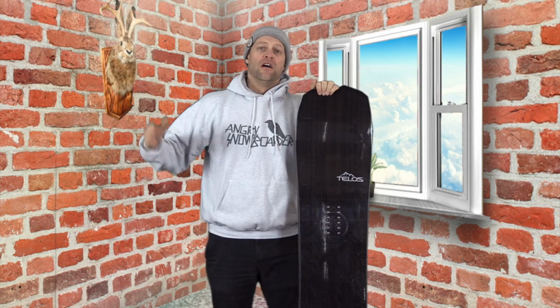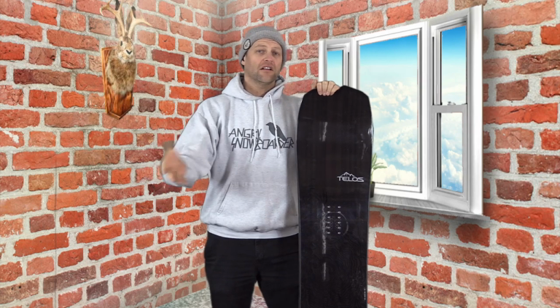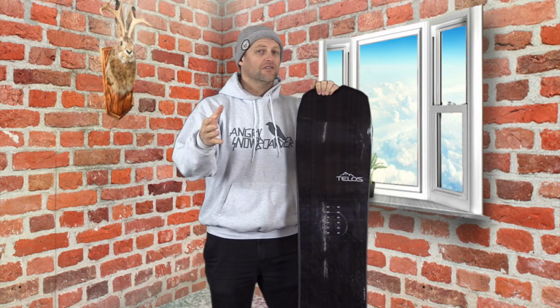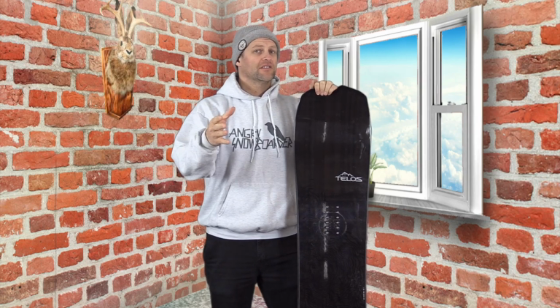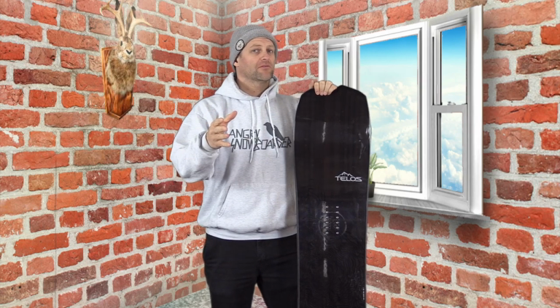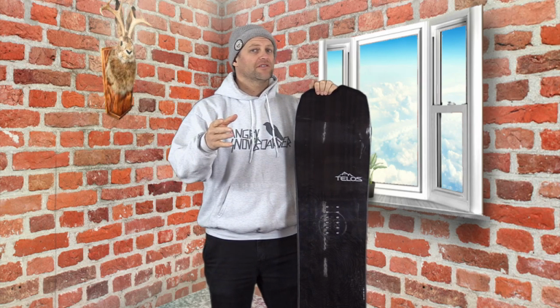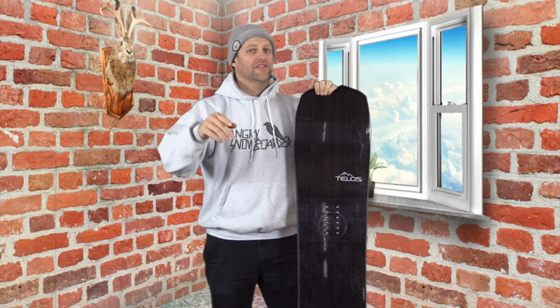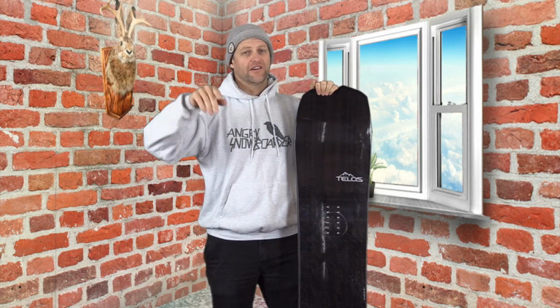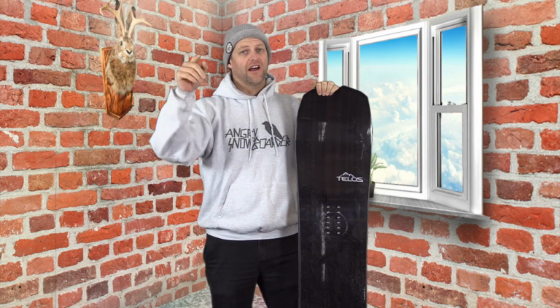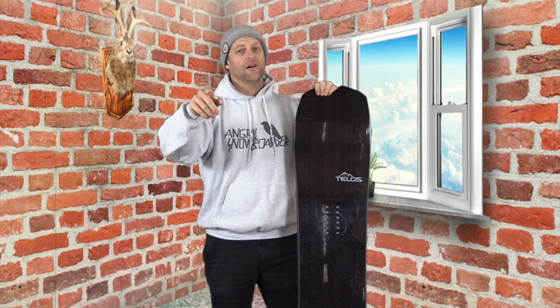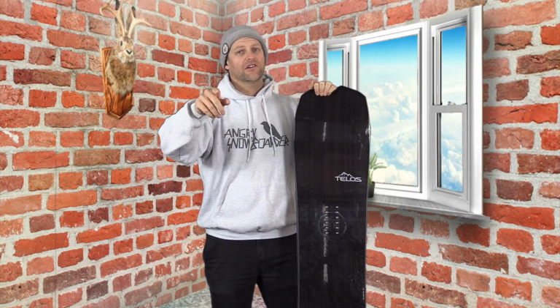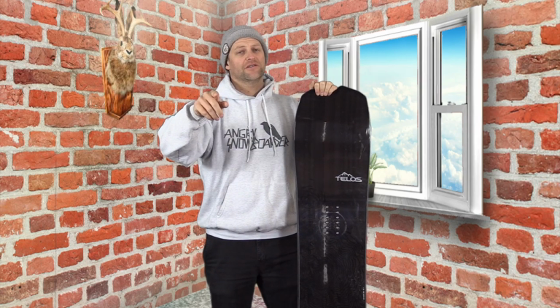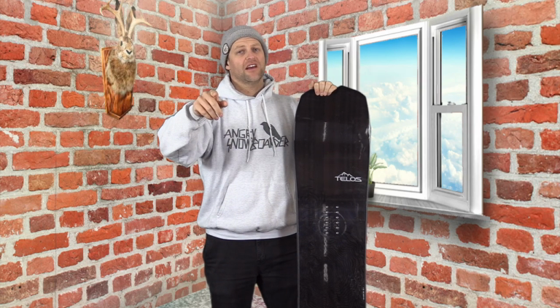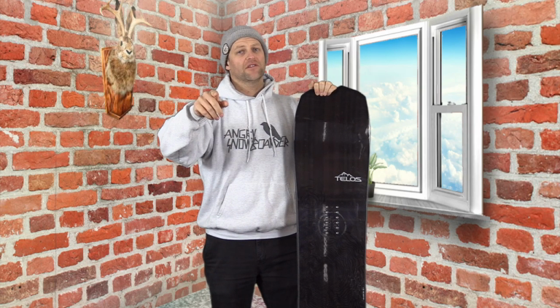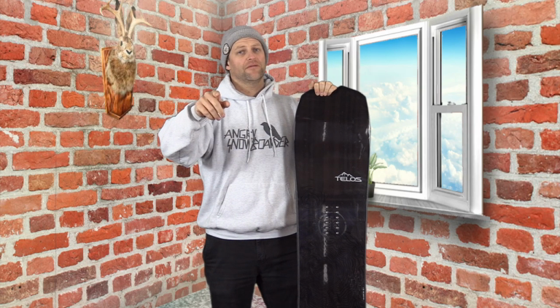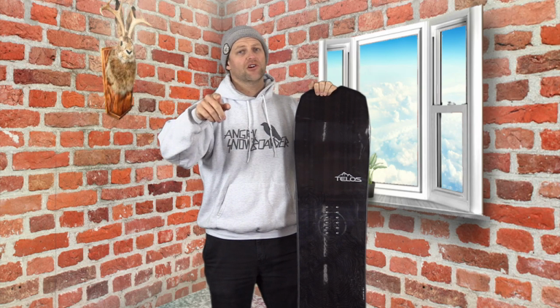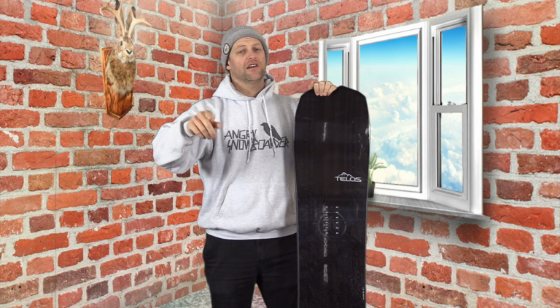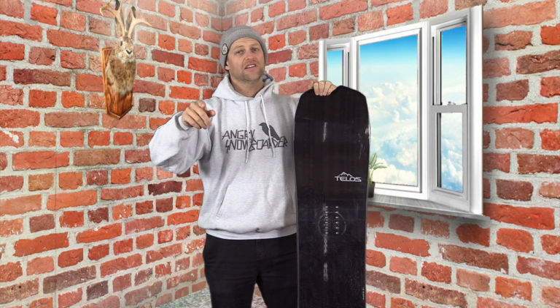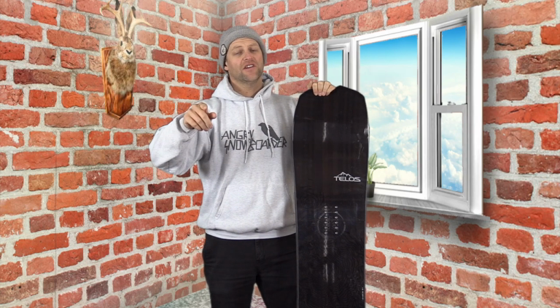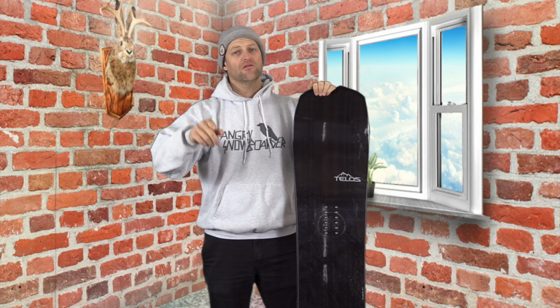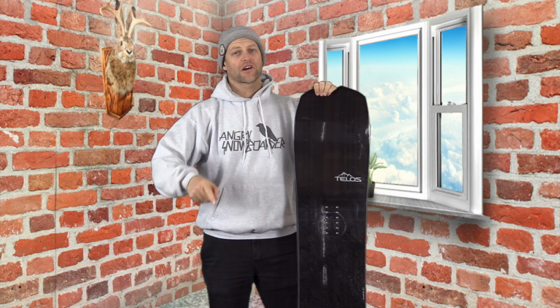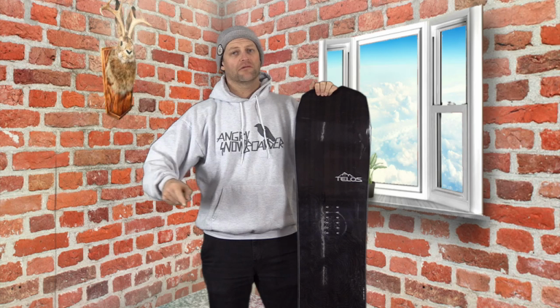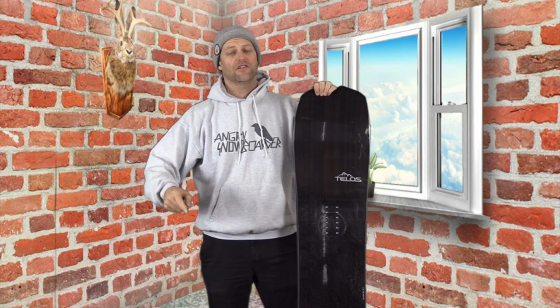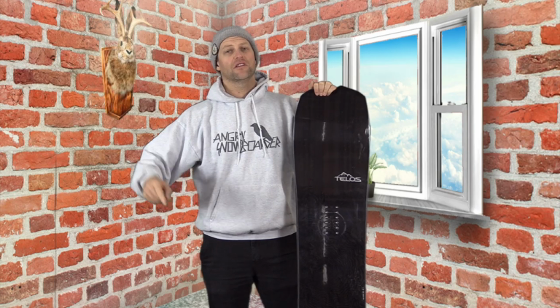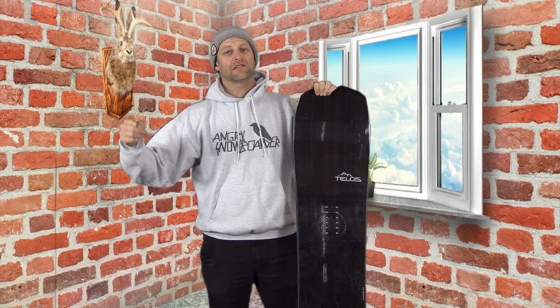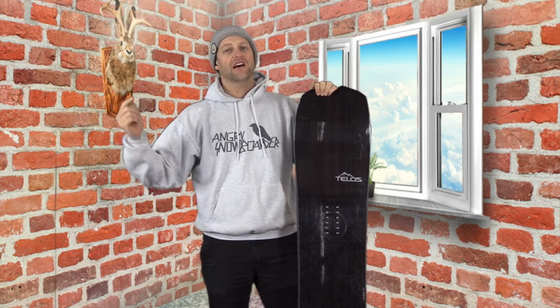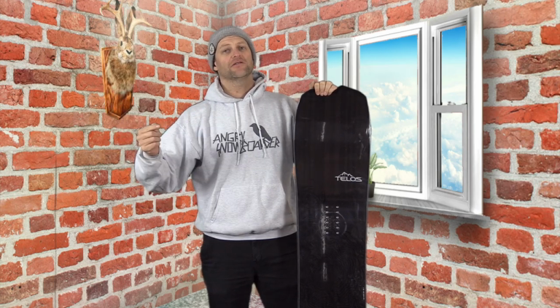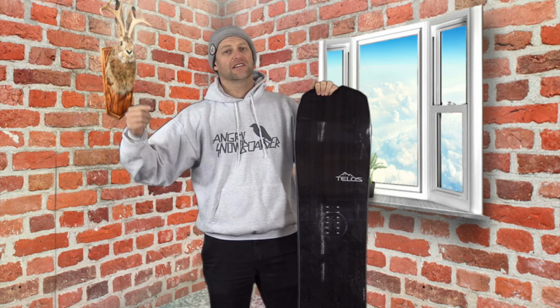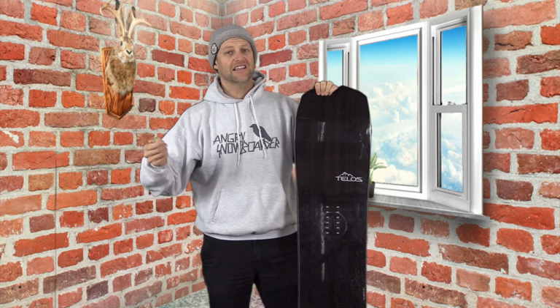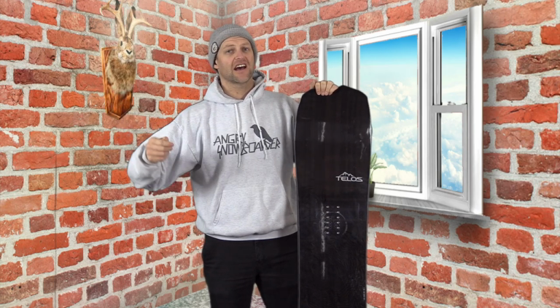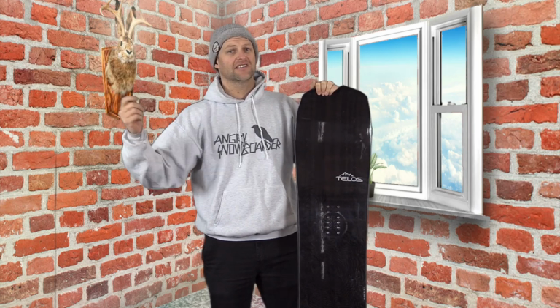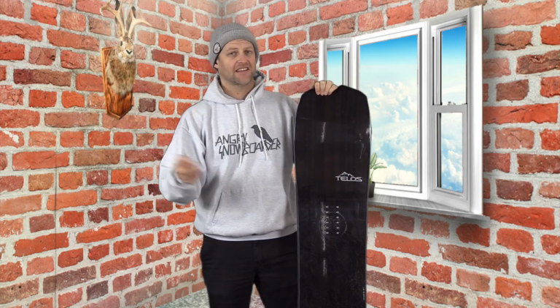Hello snowboarders of the internet. I'm your host Avron Lefebvre, and in this video we're gonna review the Telos DST.